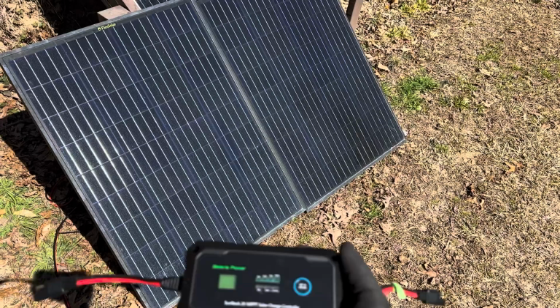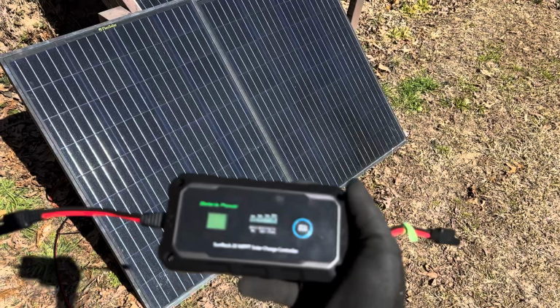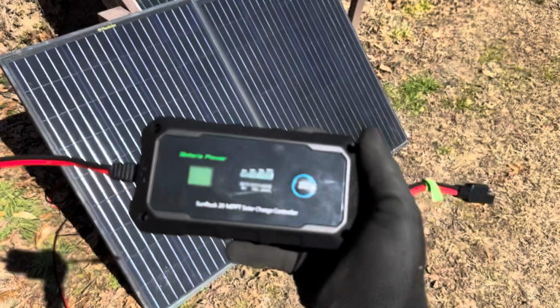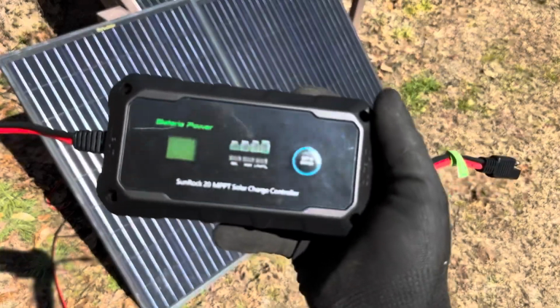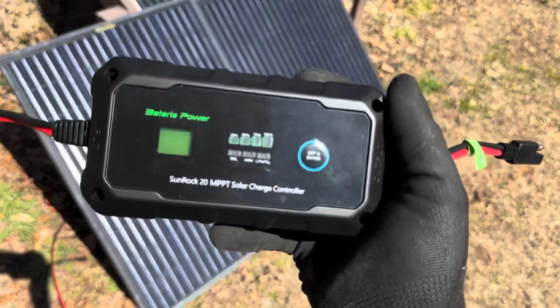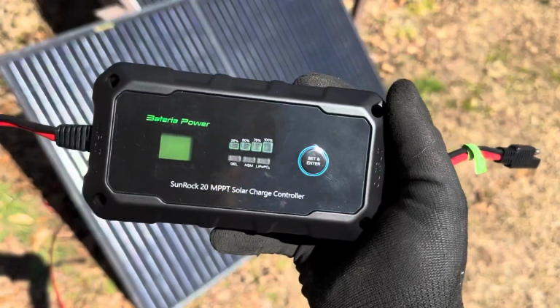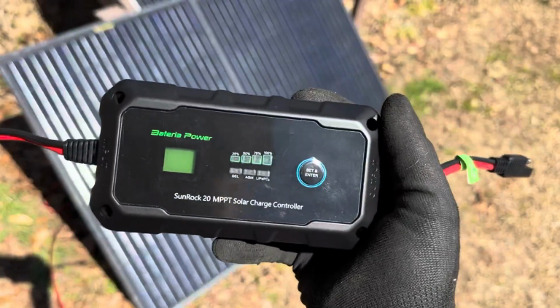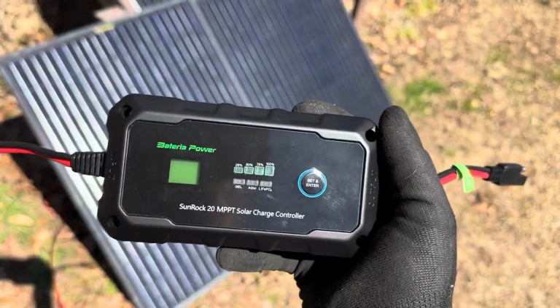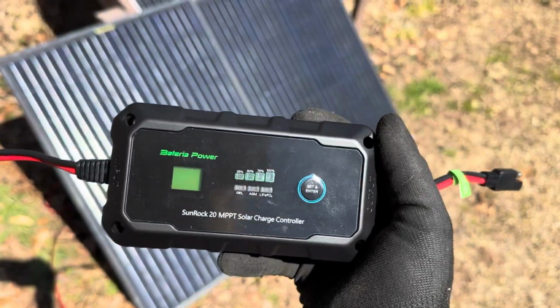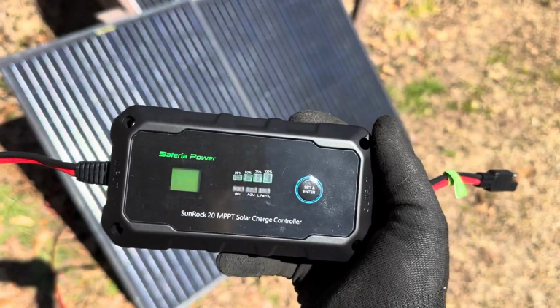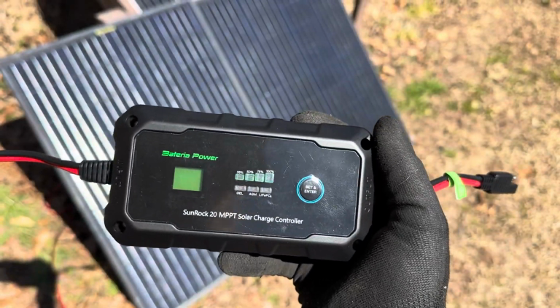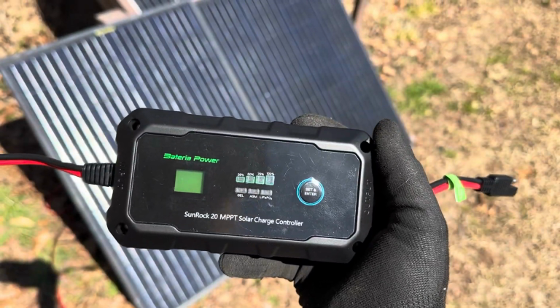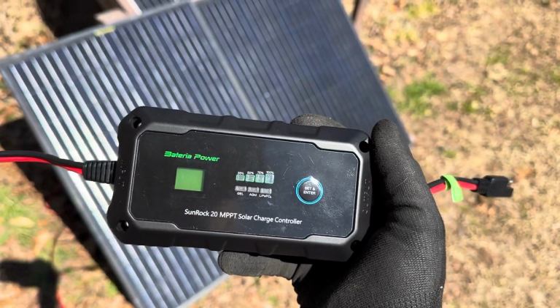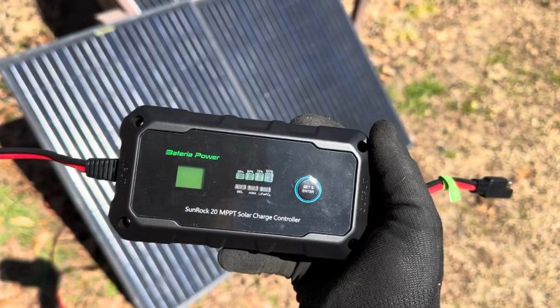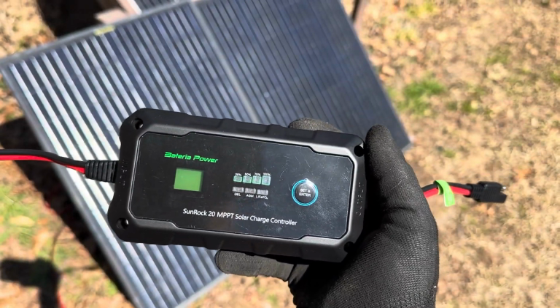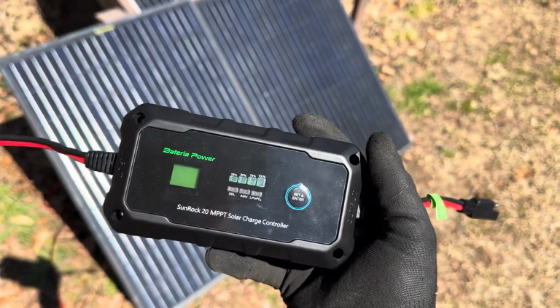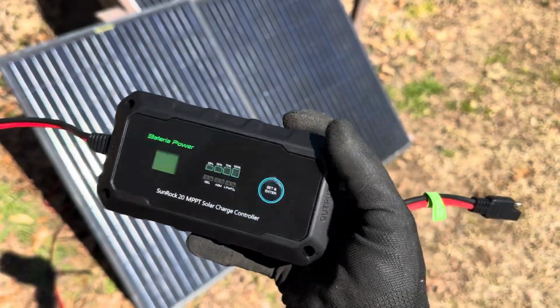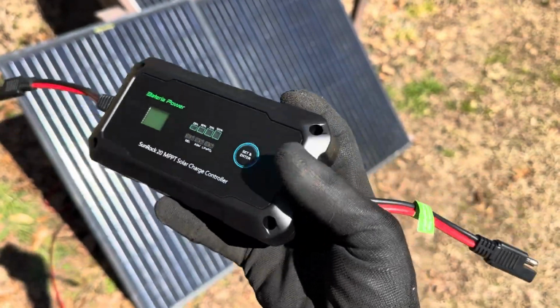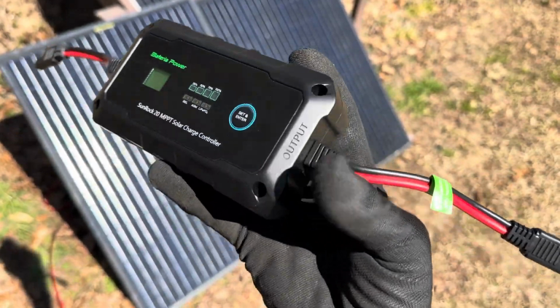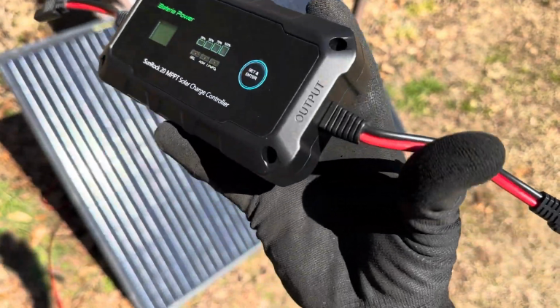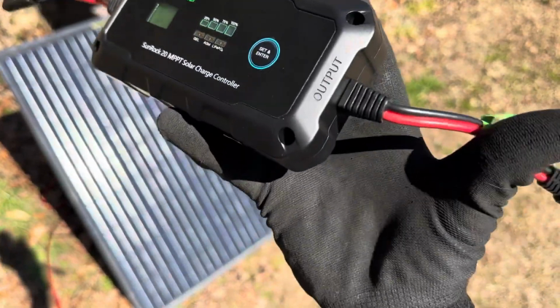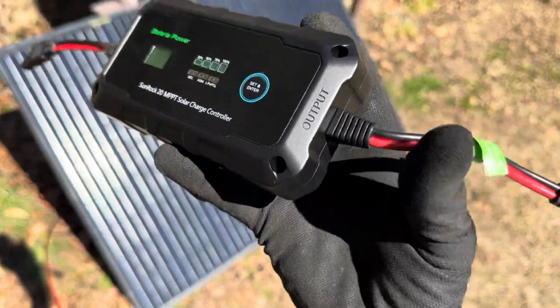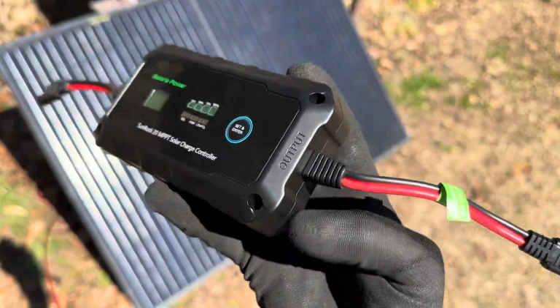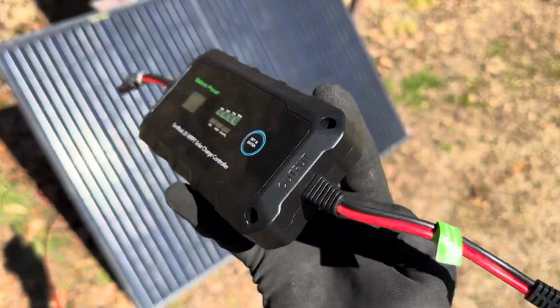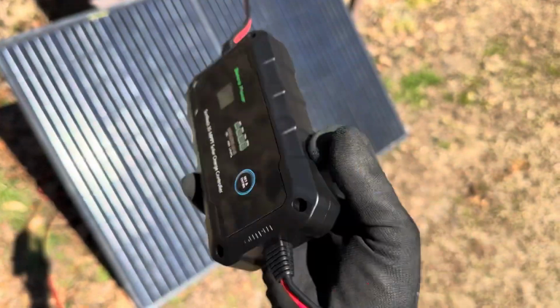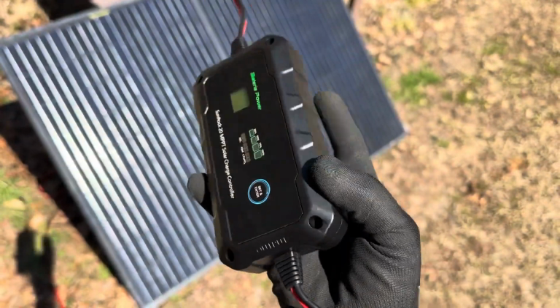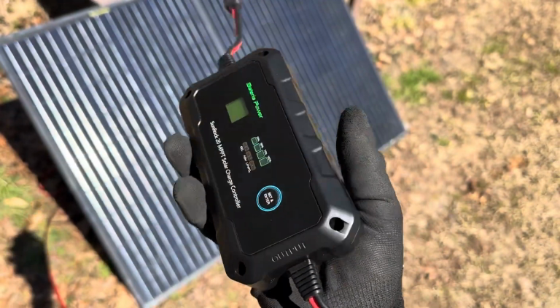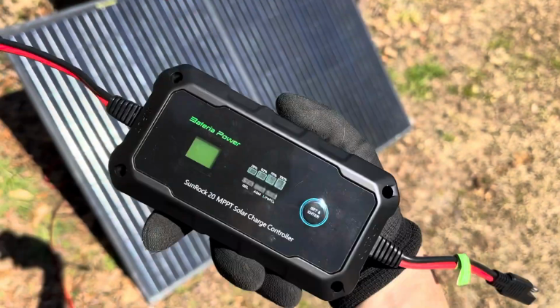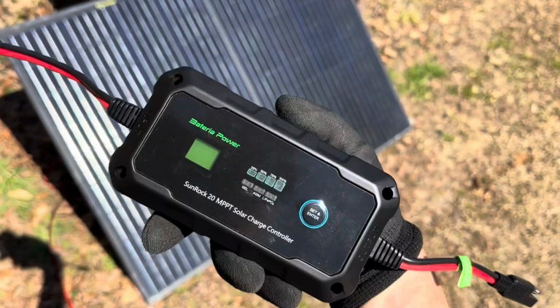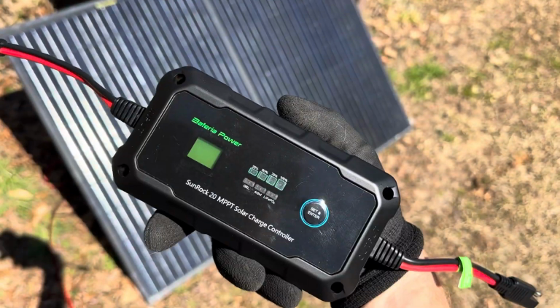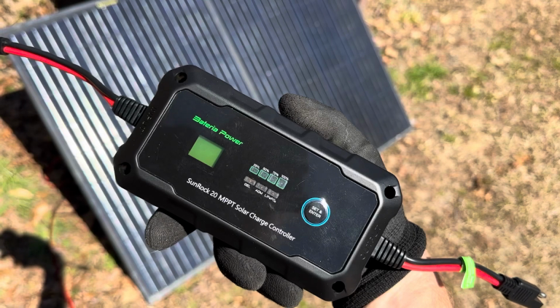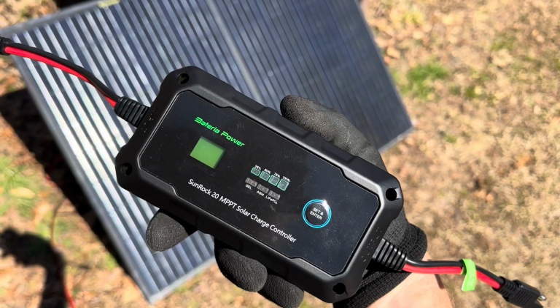Check out this cool little 20 amp solar charge controller that fits in the palm of your hand. Let's see what it's made of.